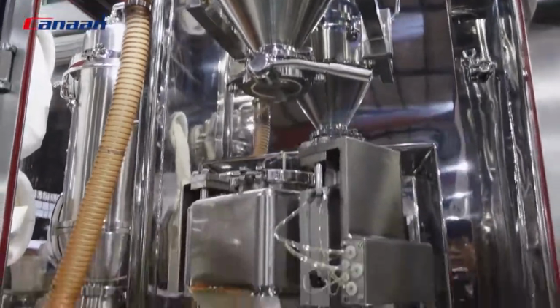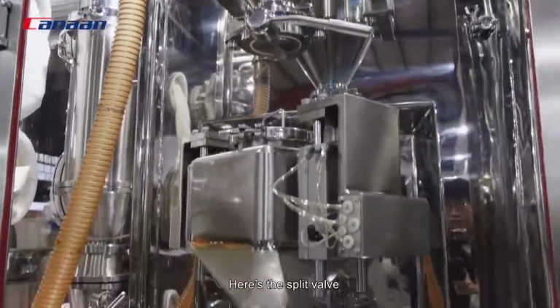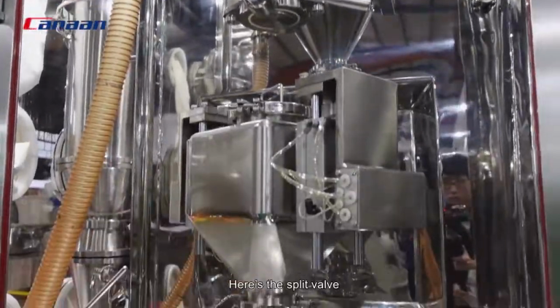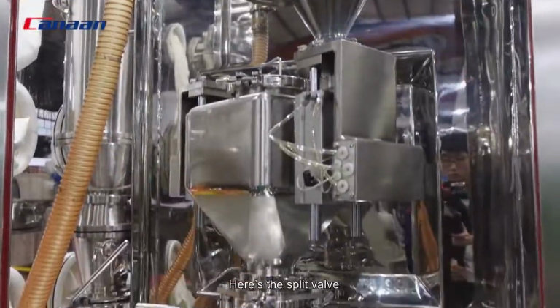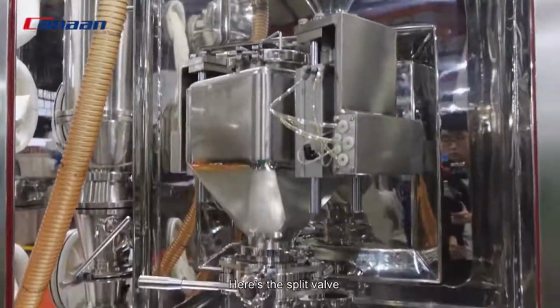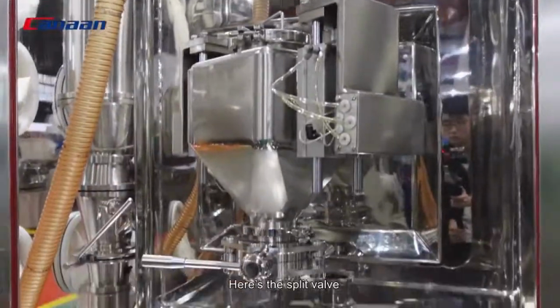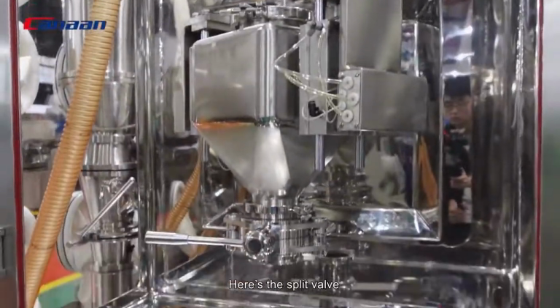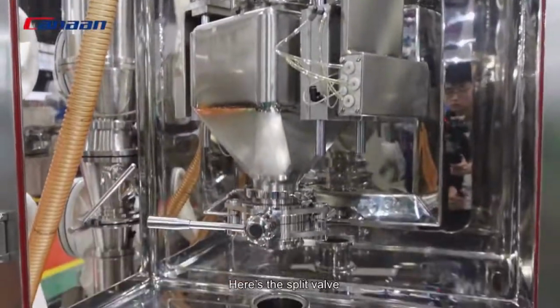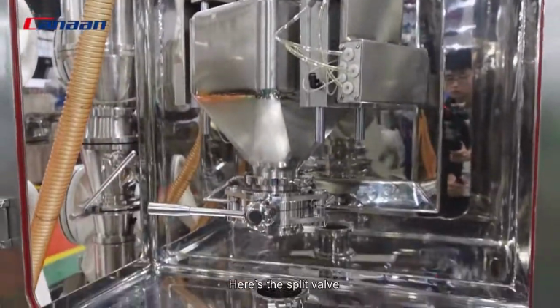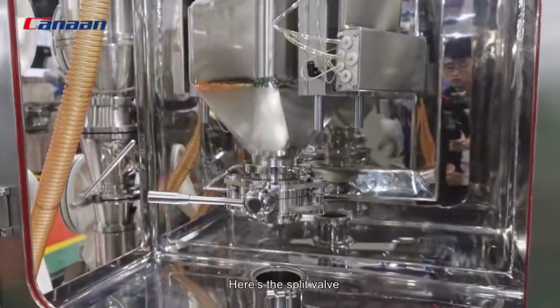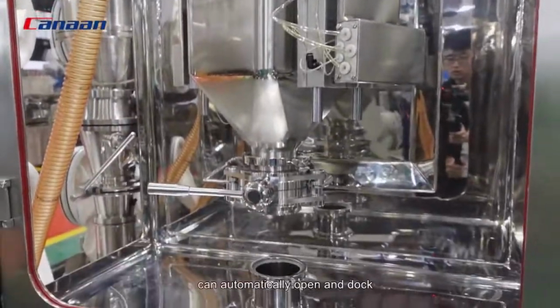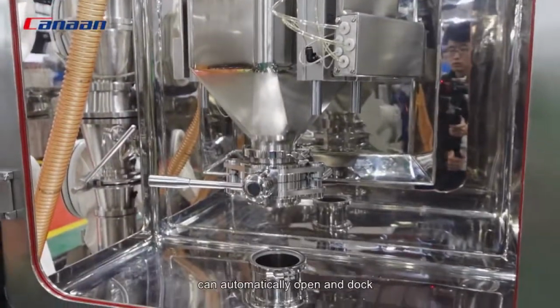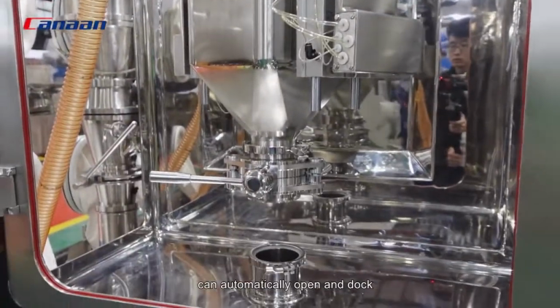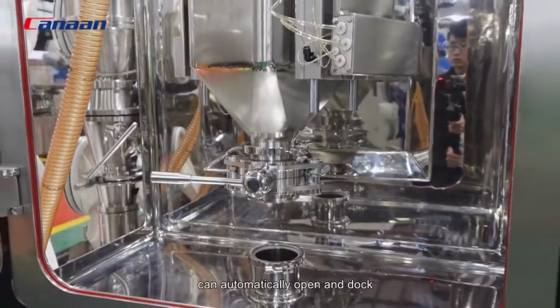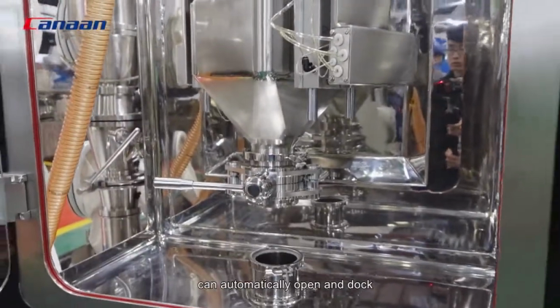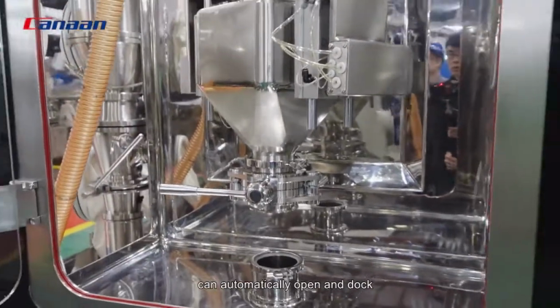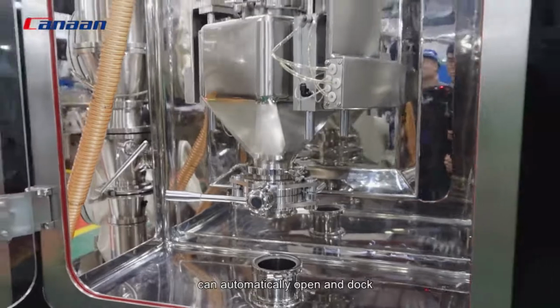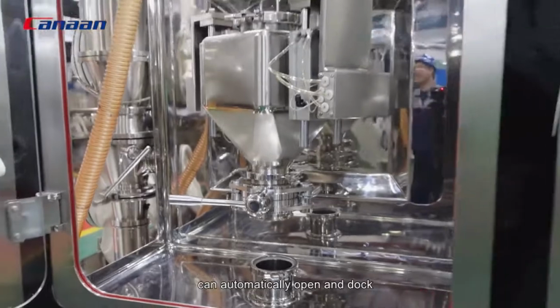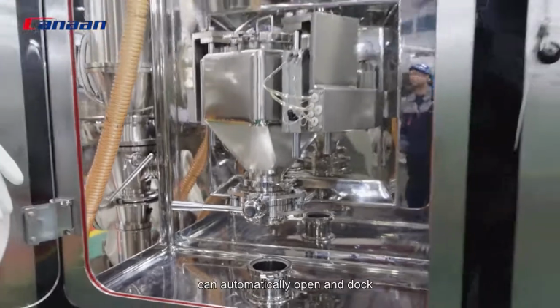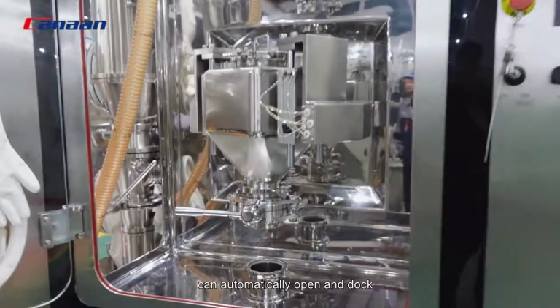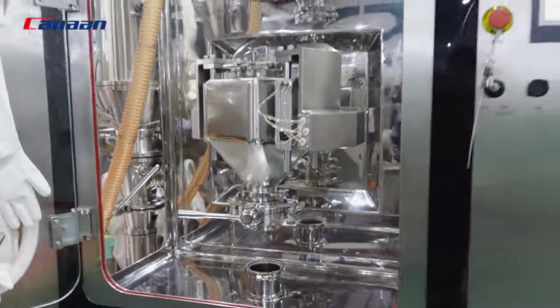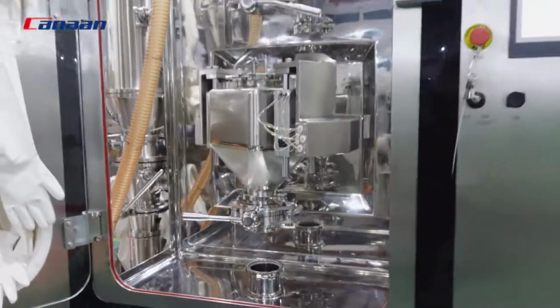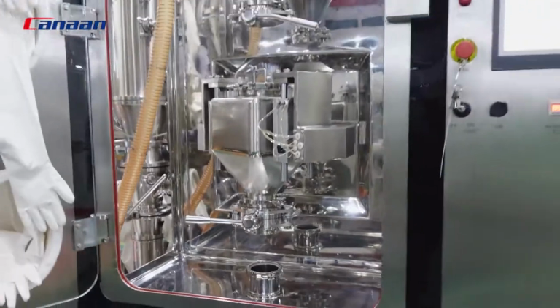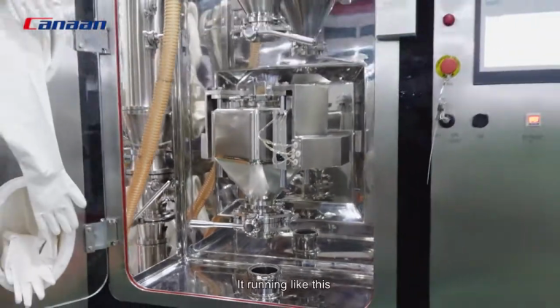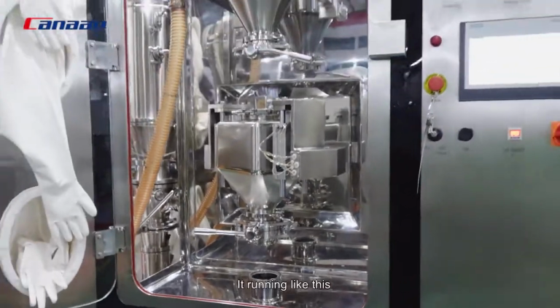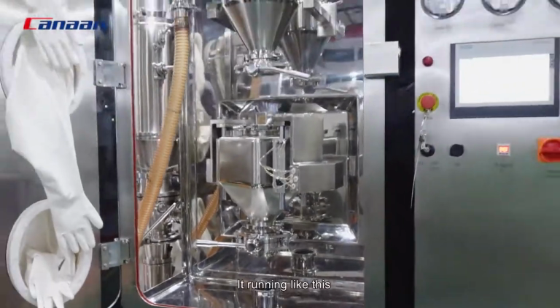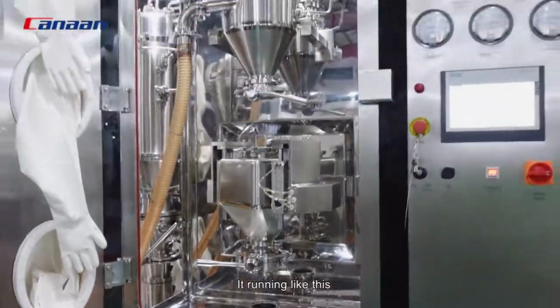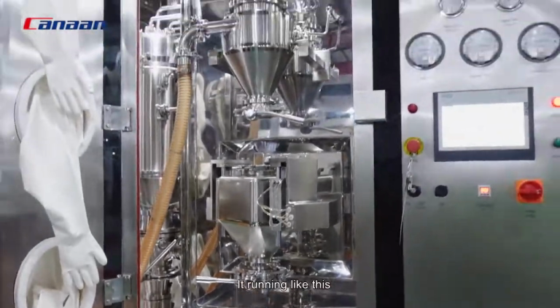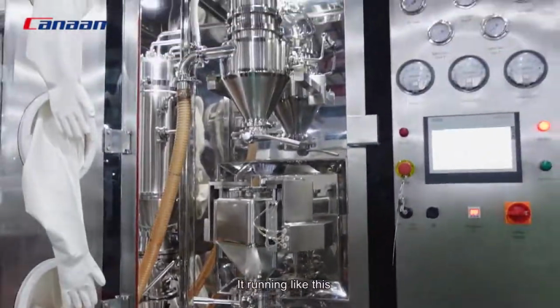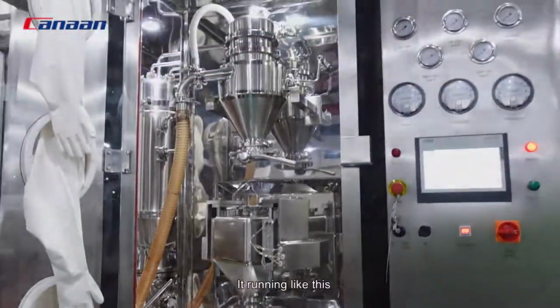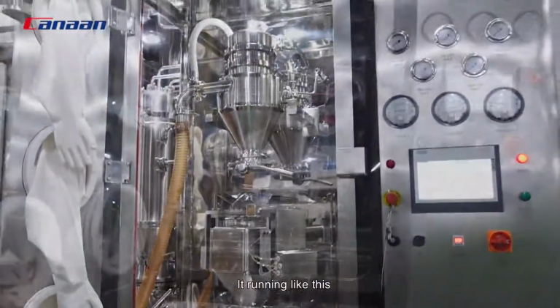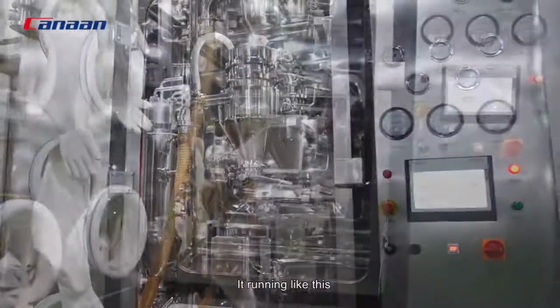Here is a split valve that can automatically open and dock while running.